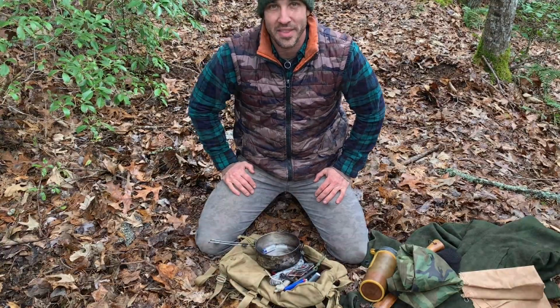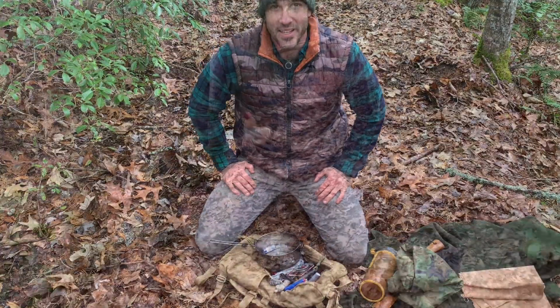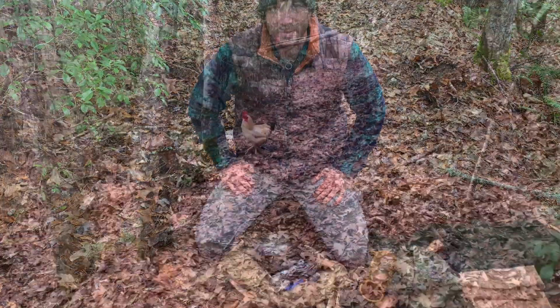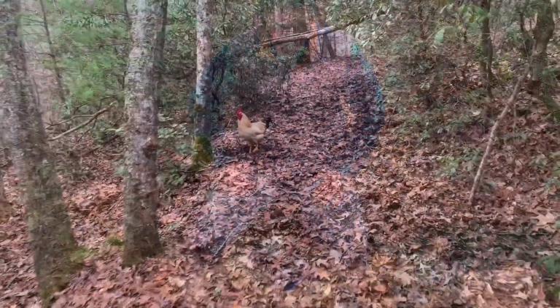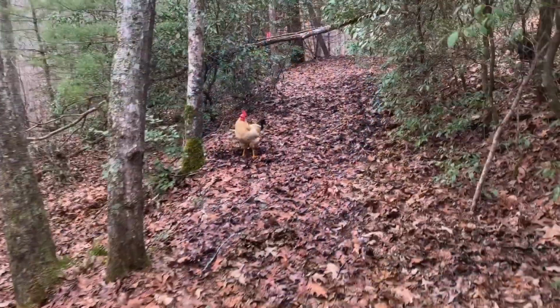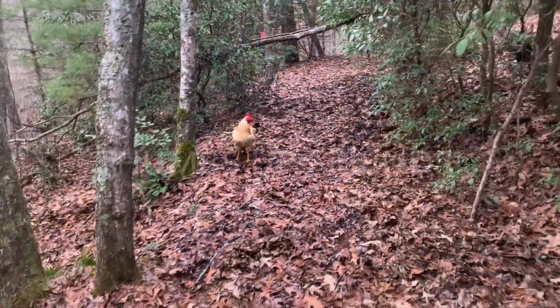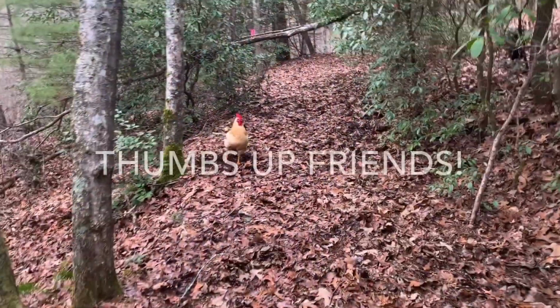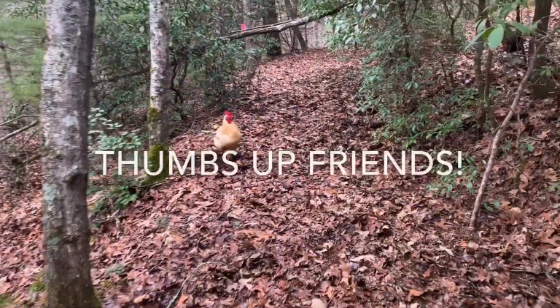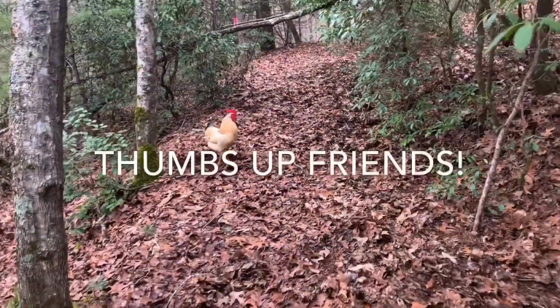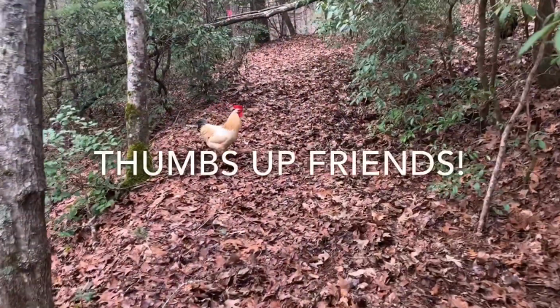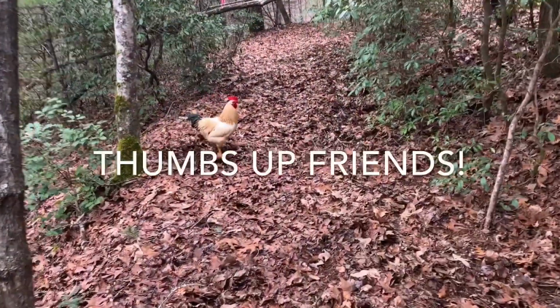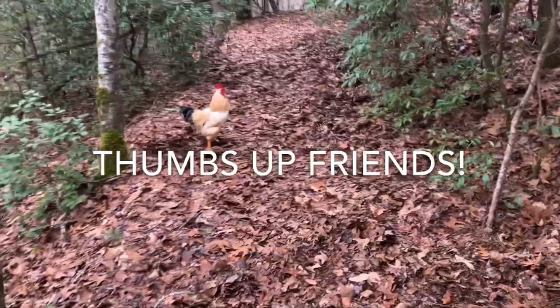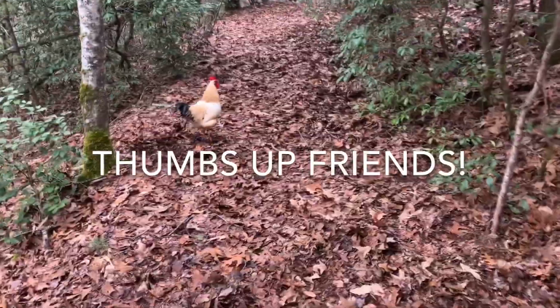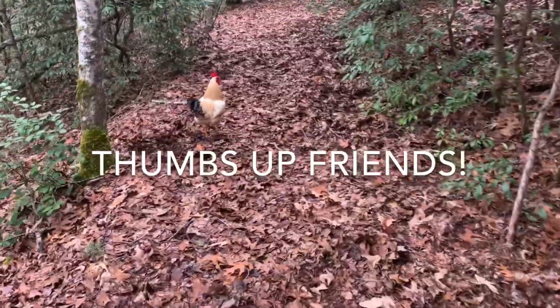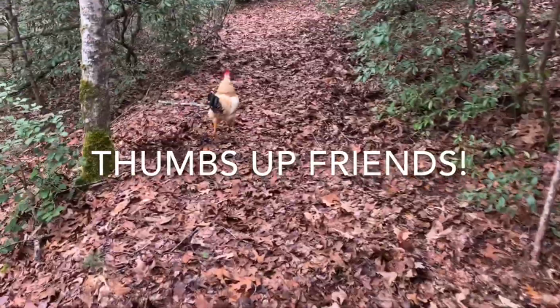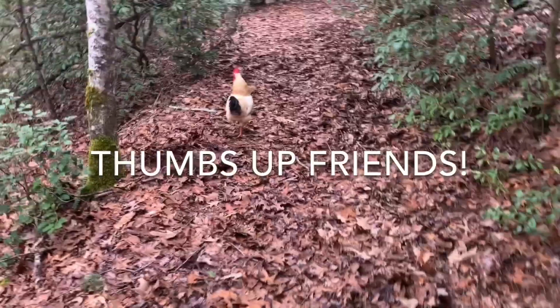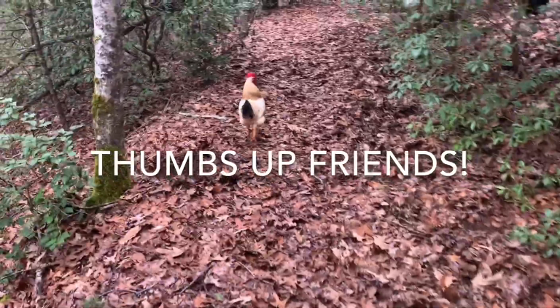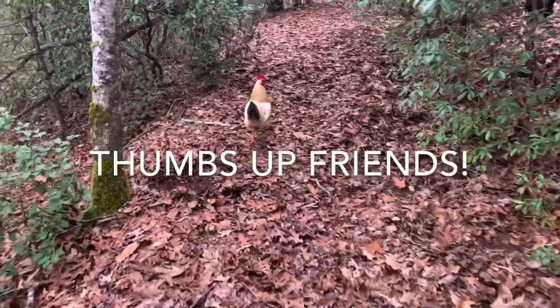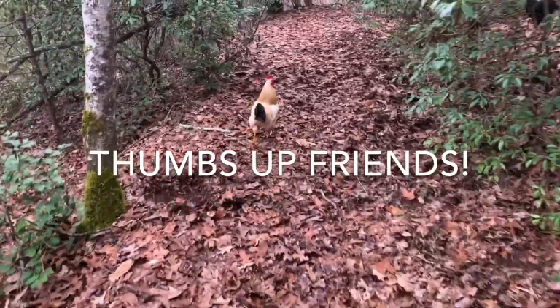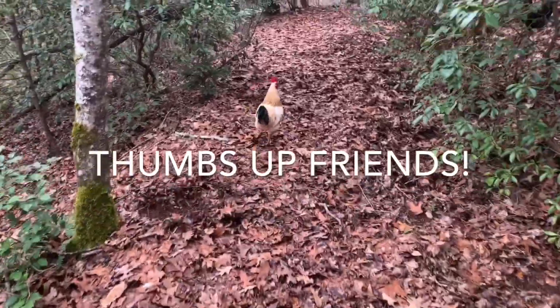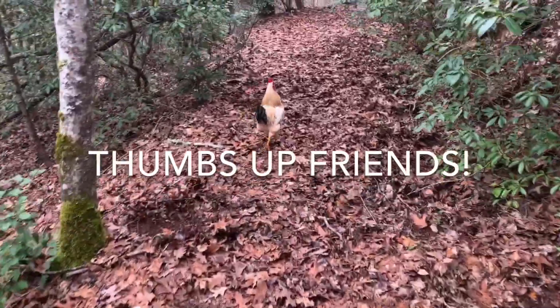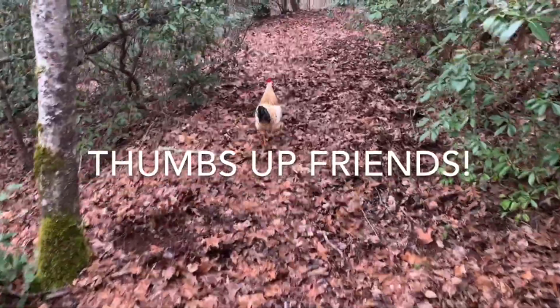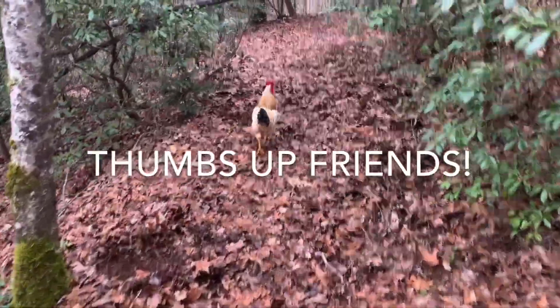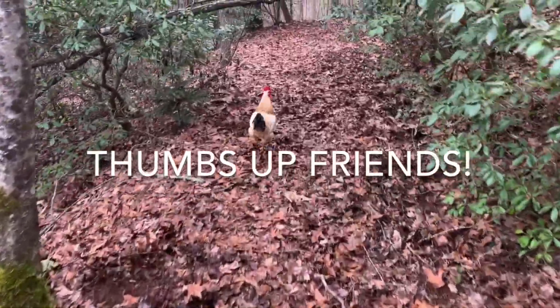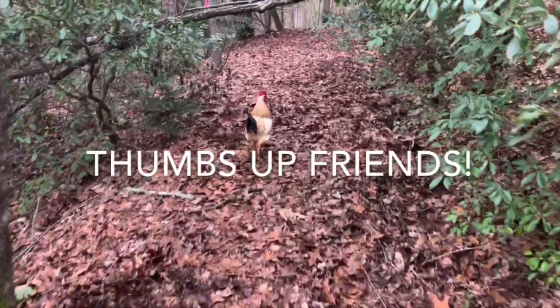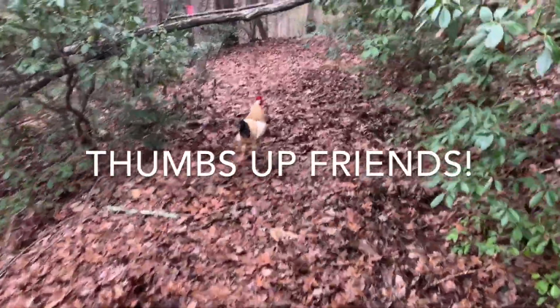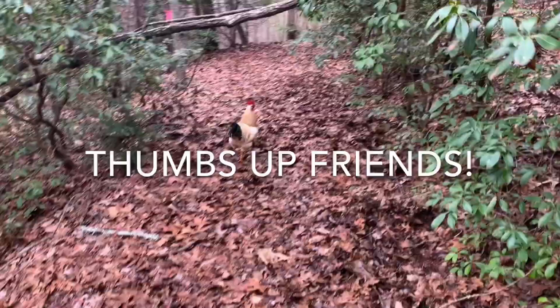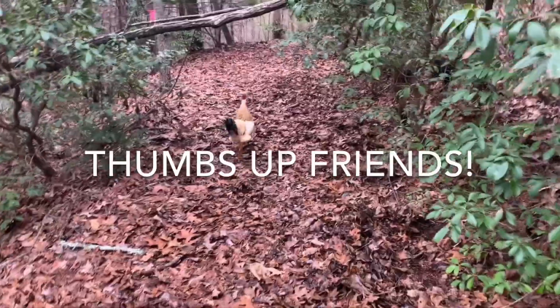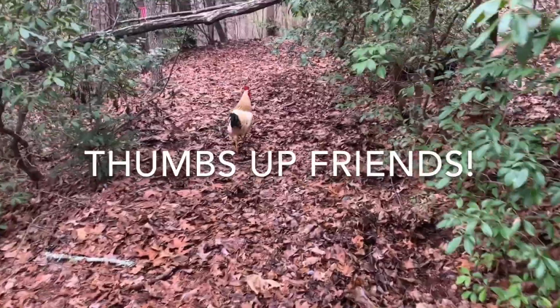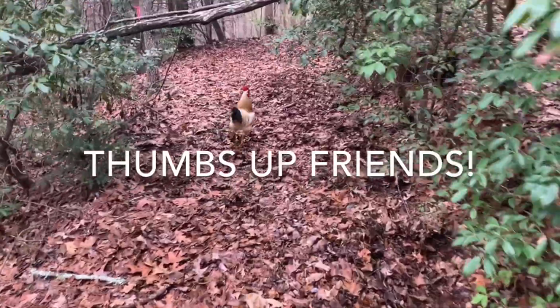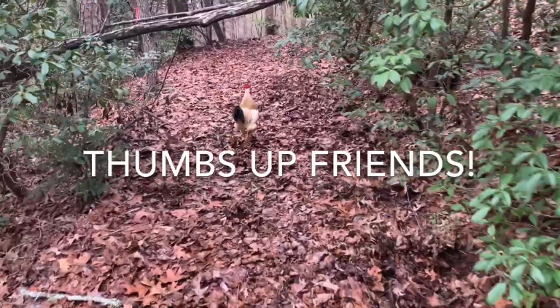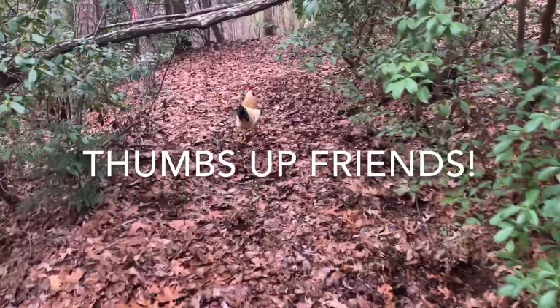This is my rooster and his name's Dude. Hey Dude!